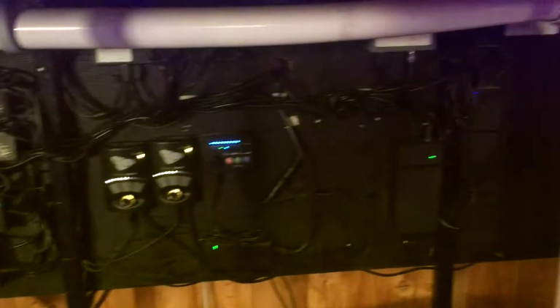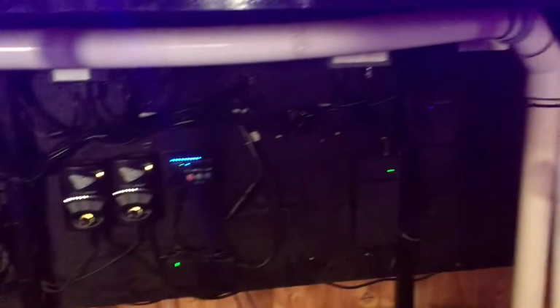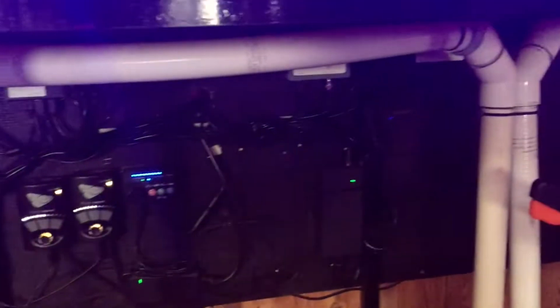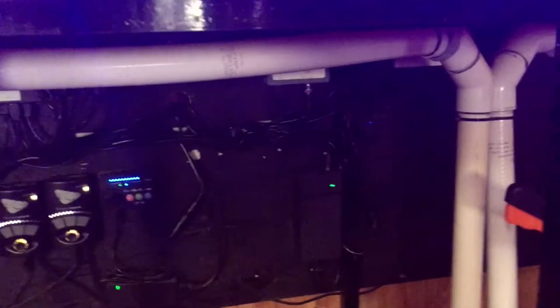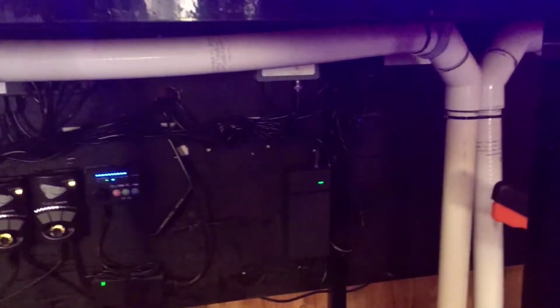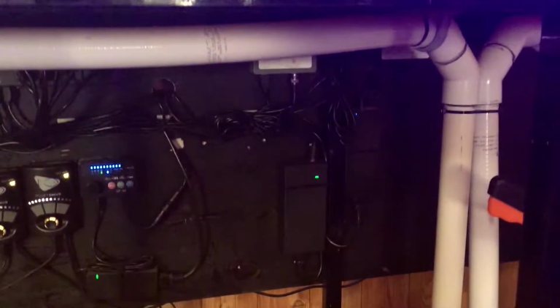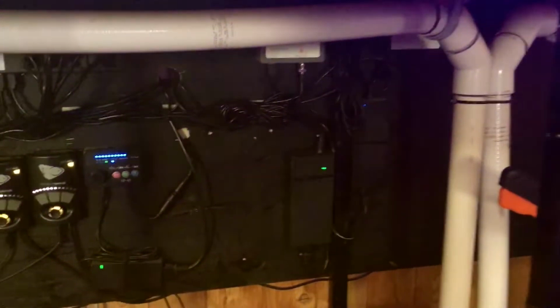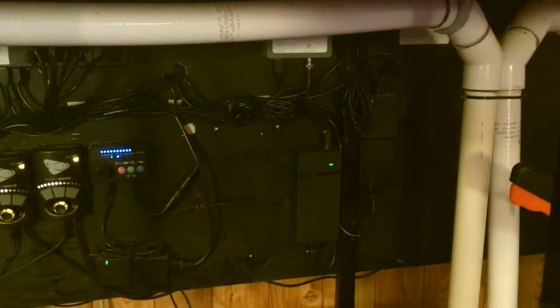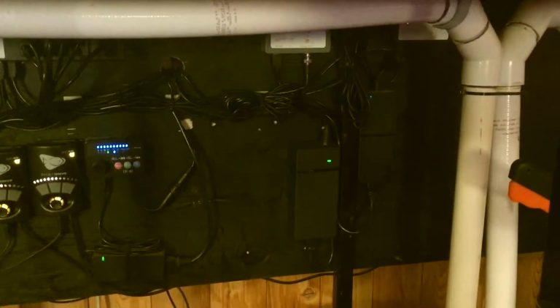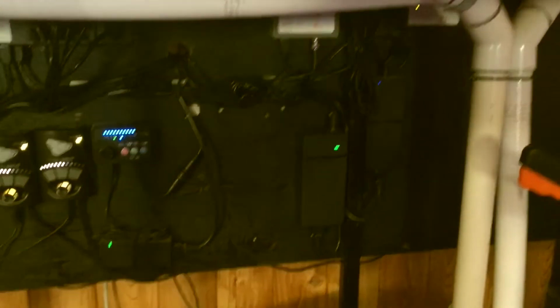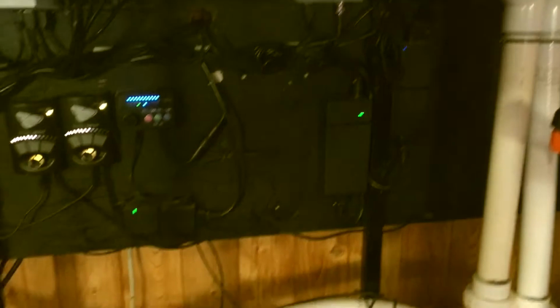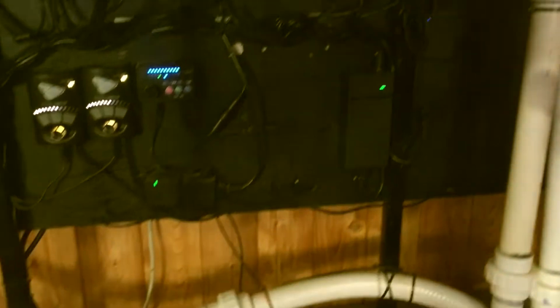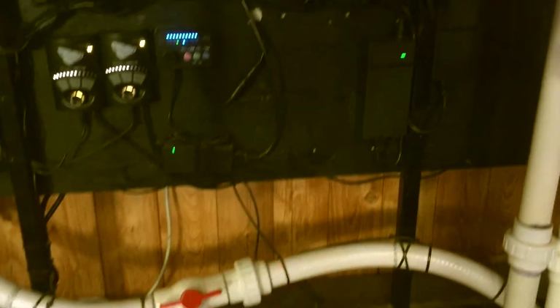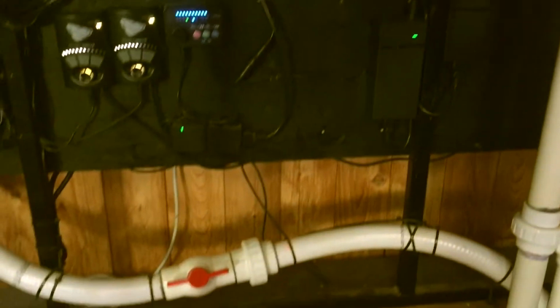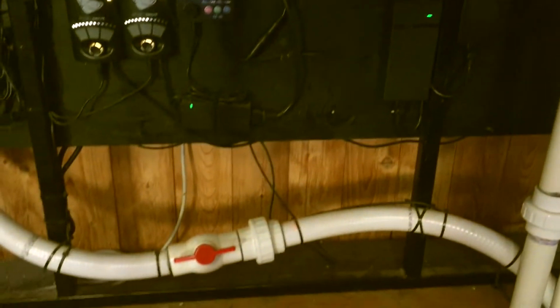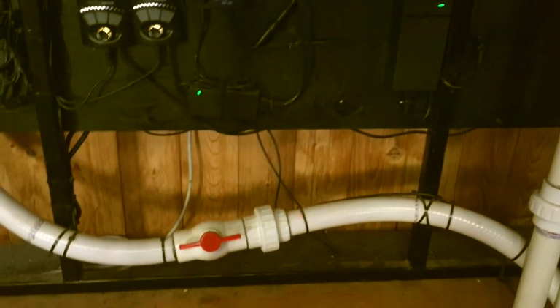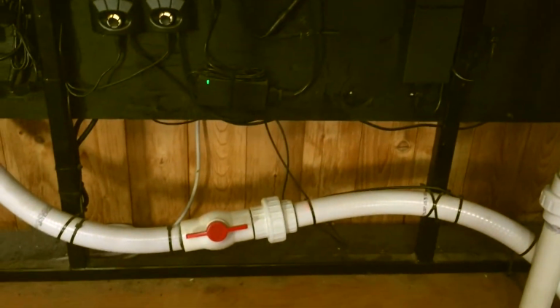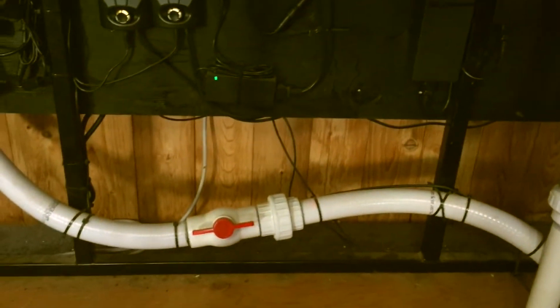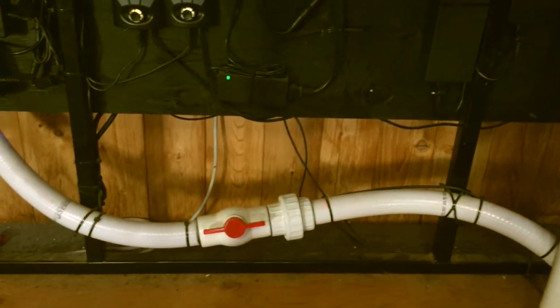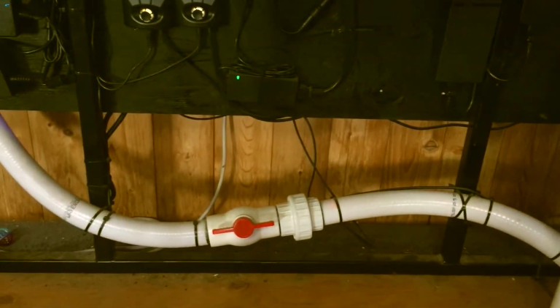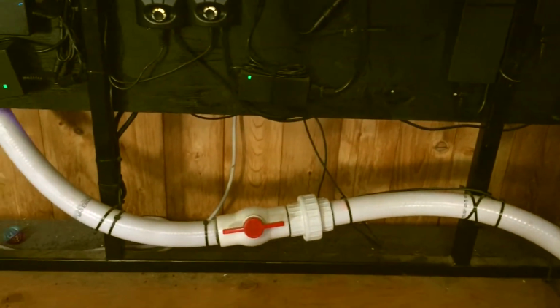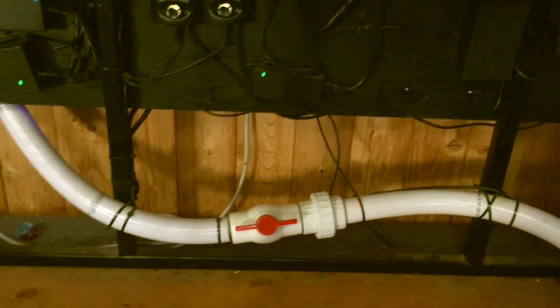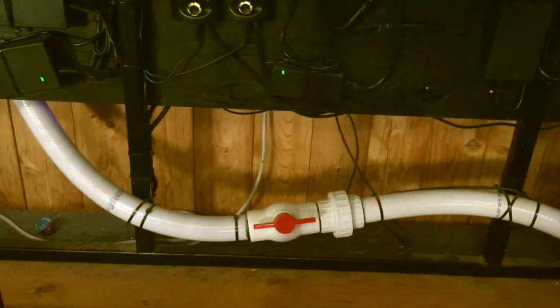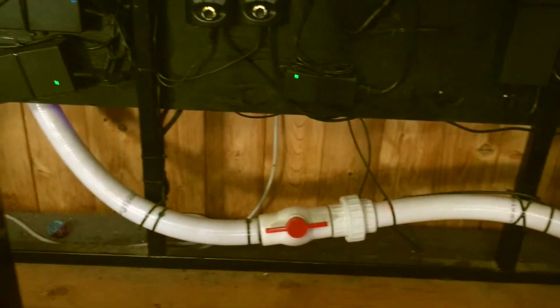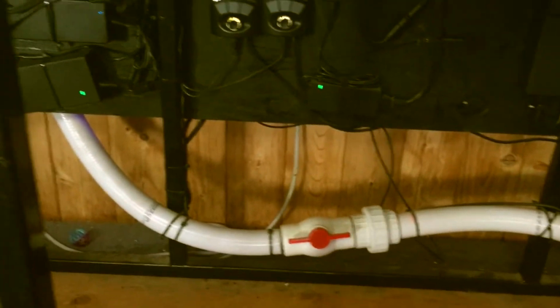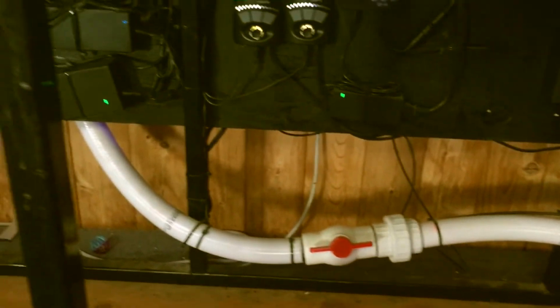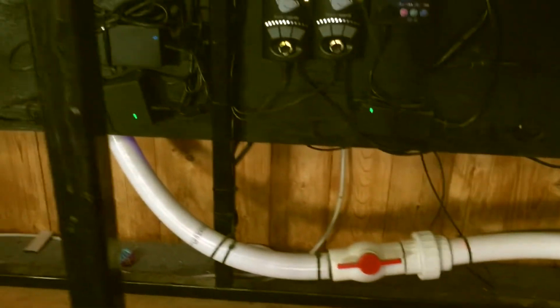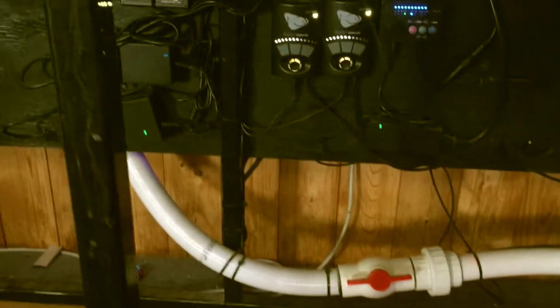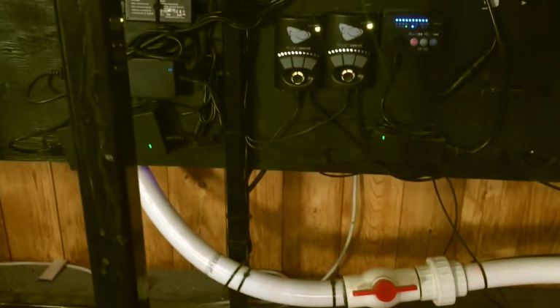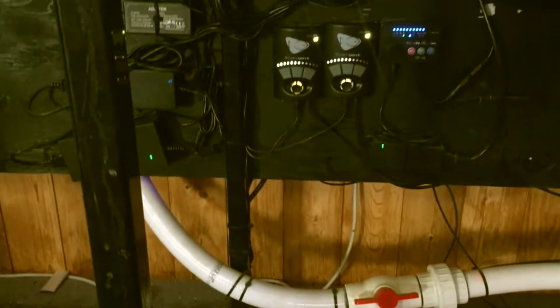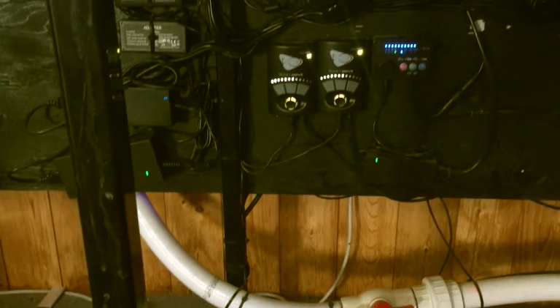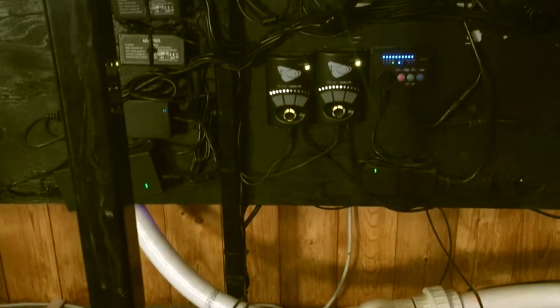Two inch-and-a-half drains, inch-and-a-half per turn going up to one inch.